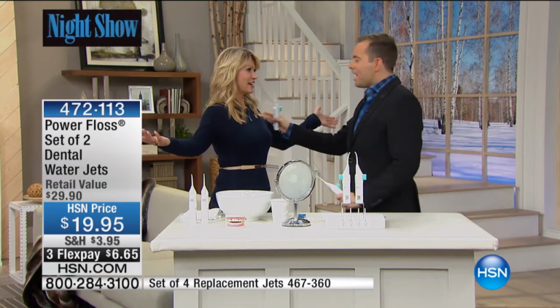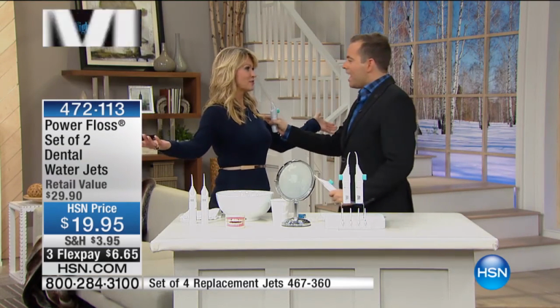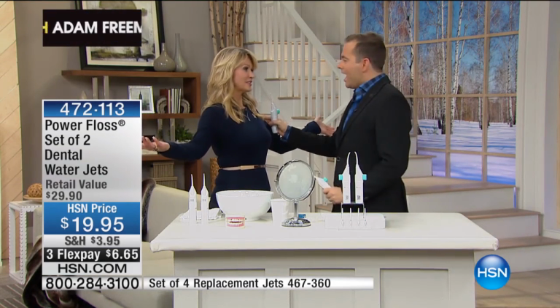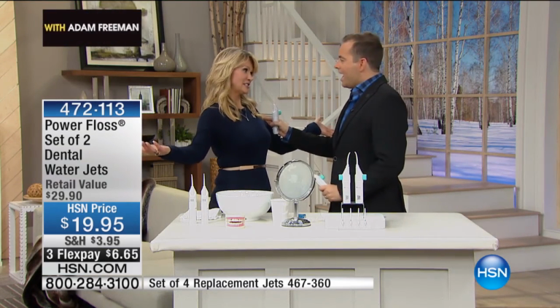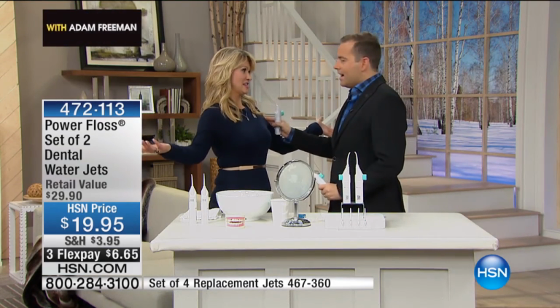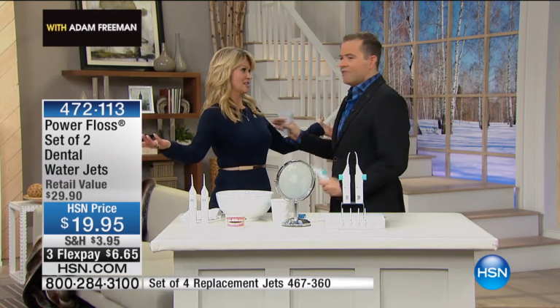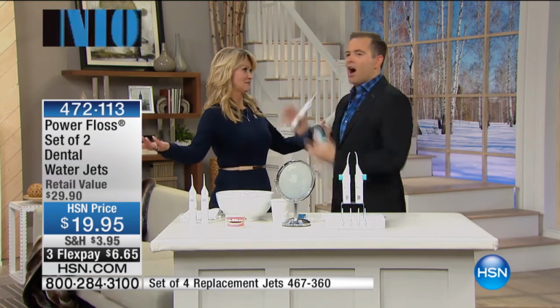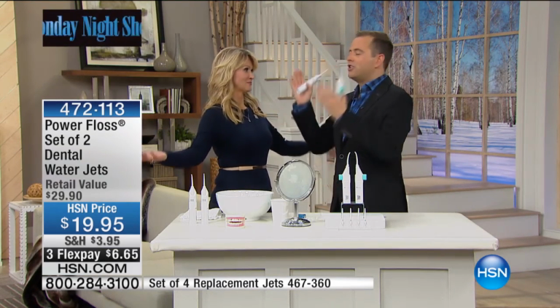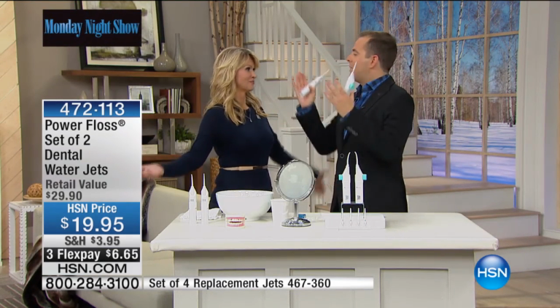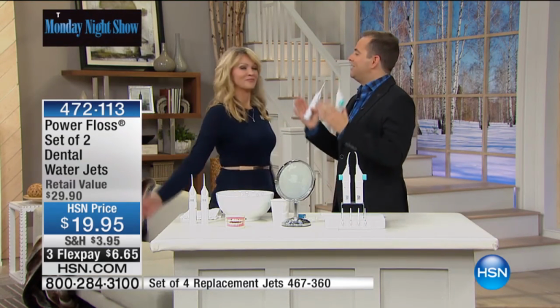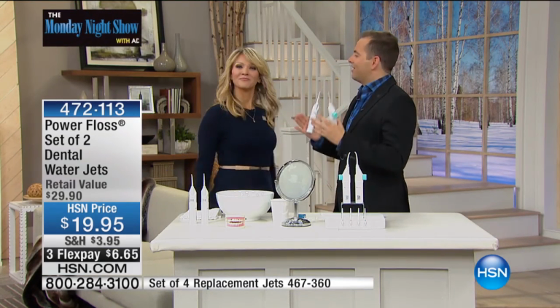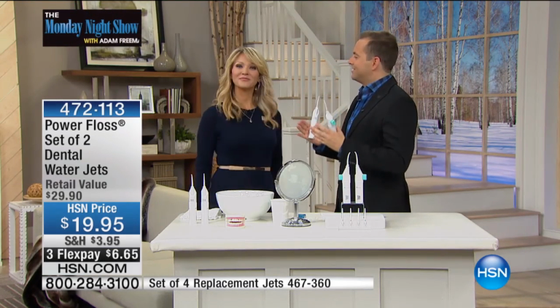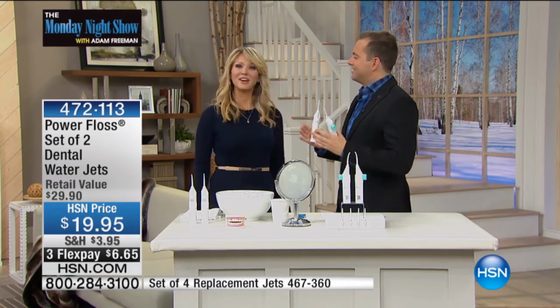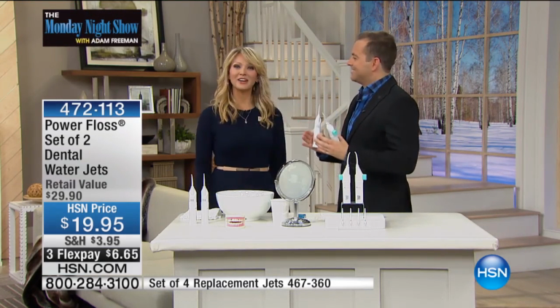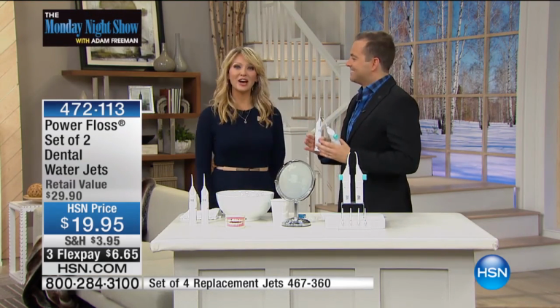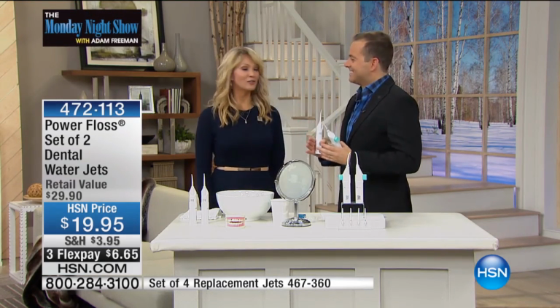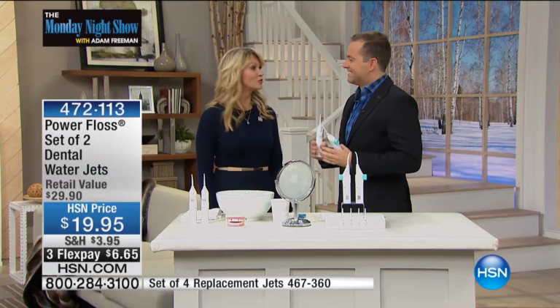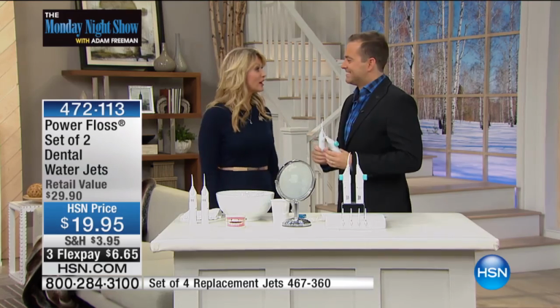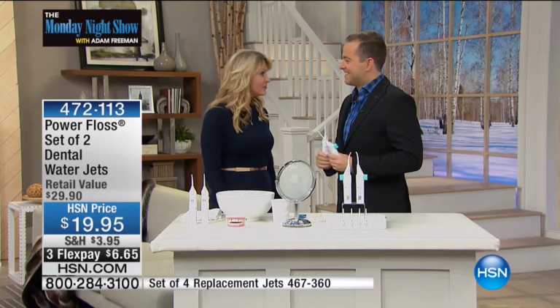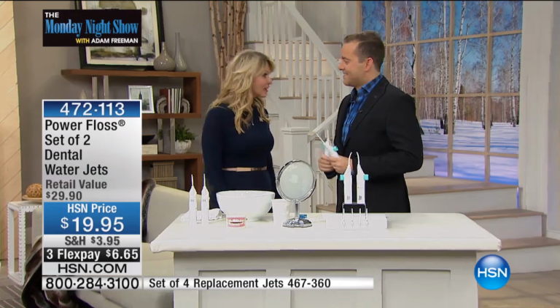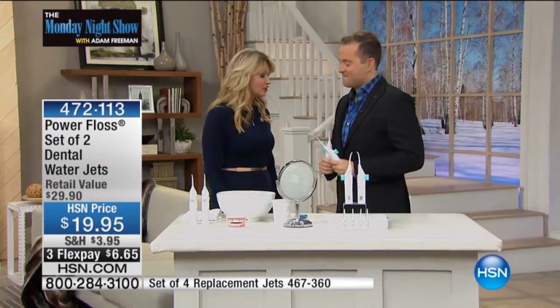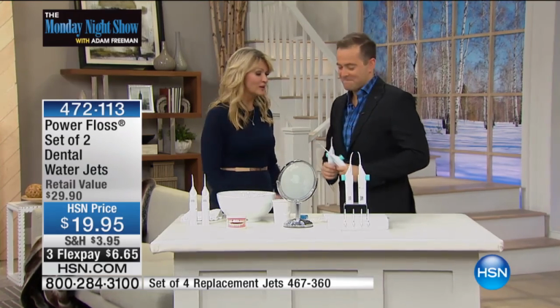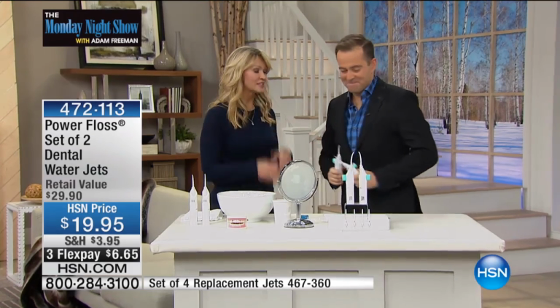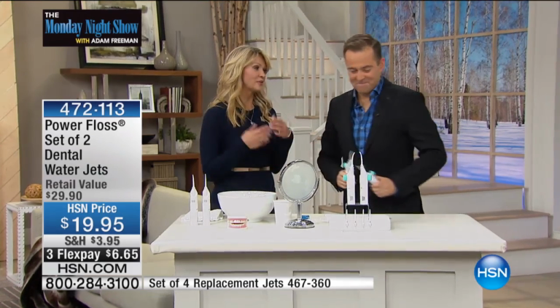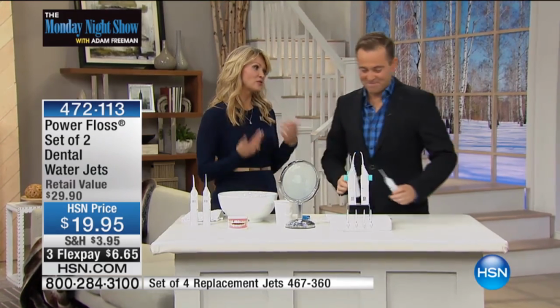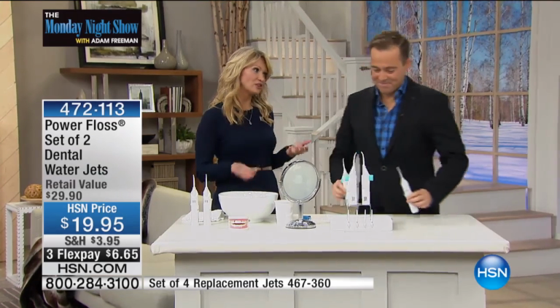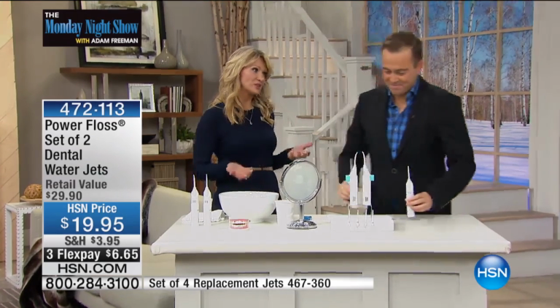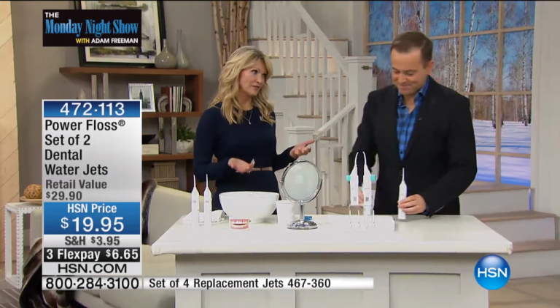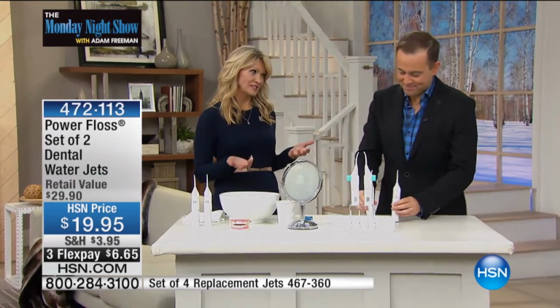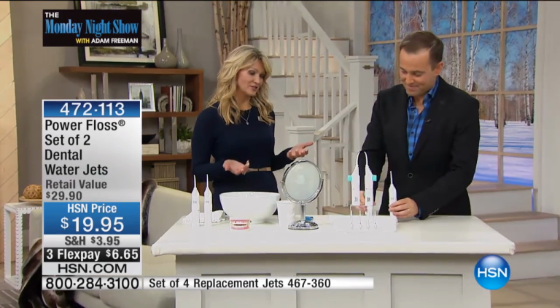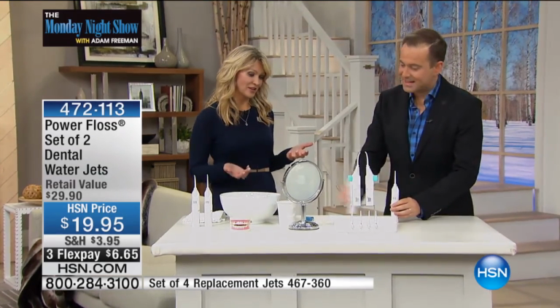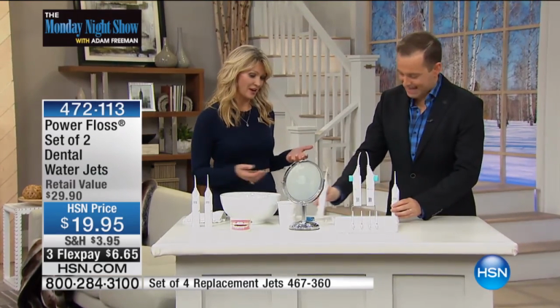Let's end with clean teeth for under $20. Great value and something you can use every single day.